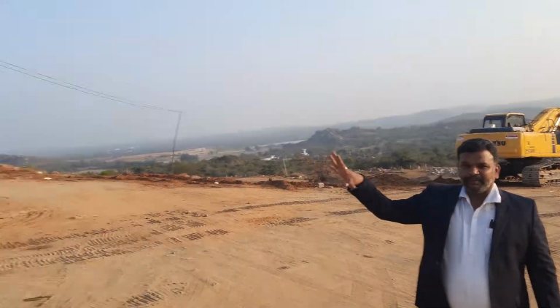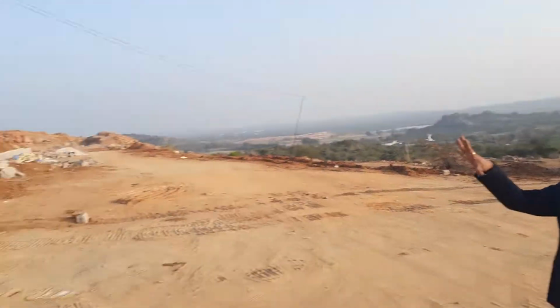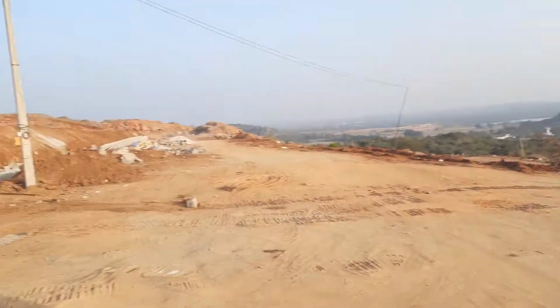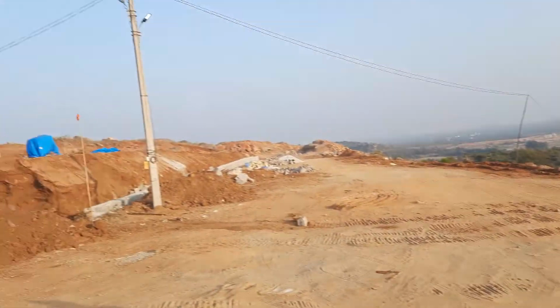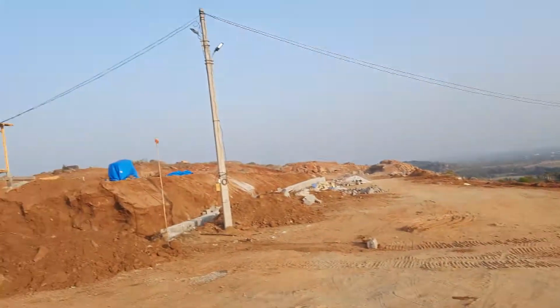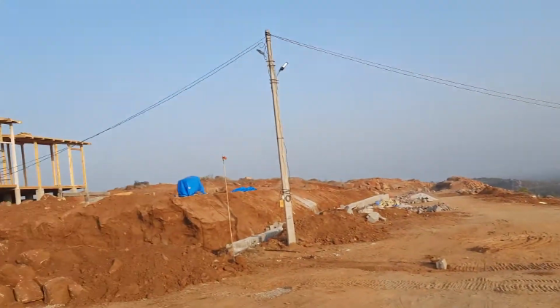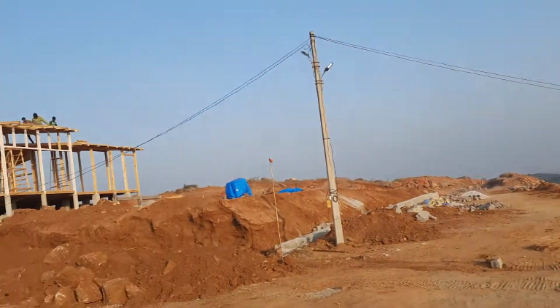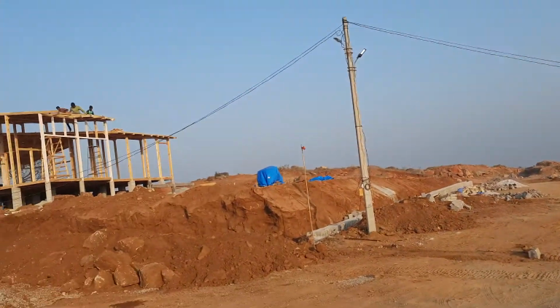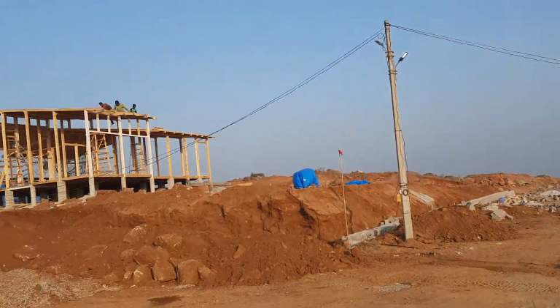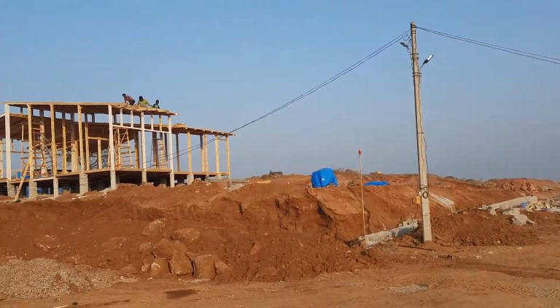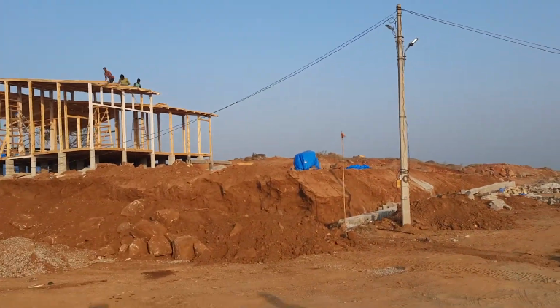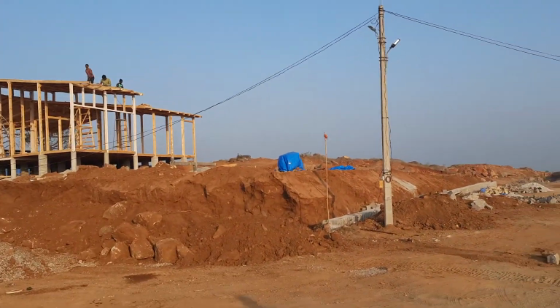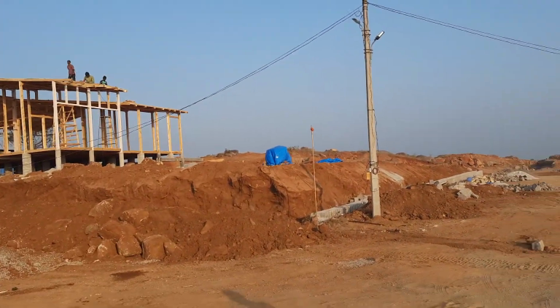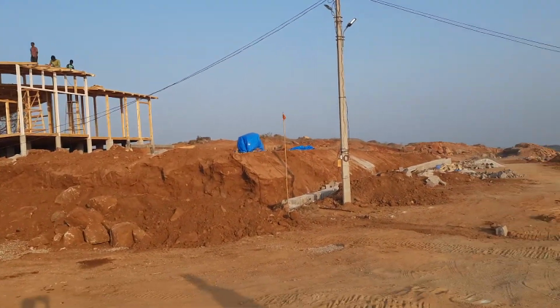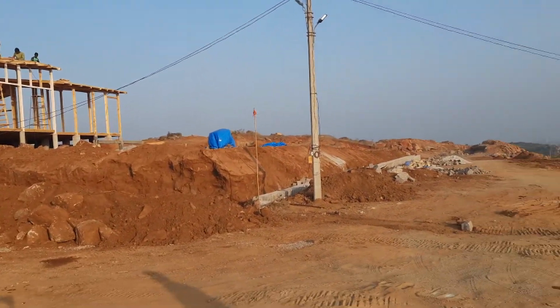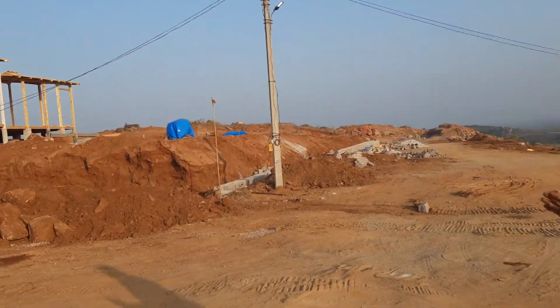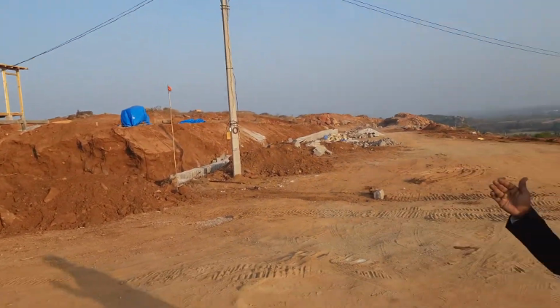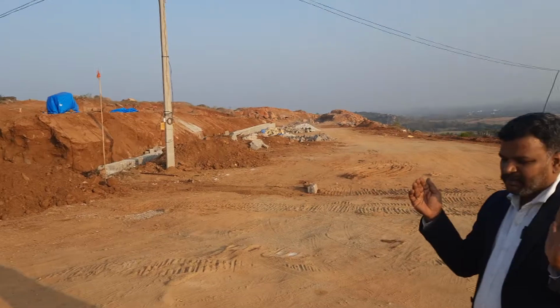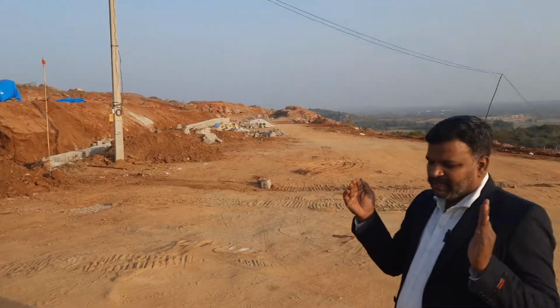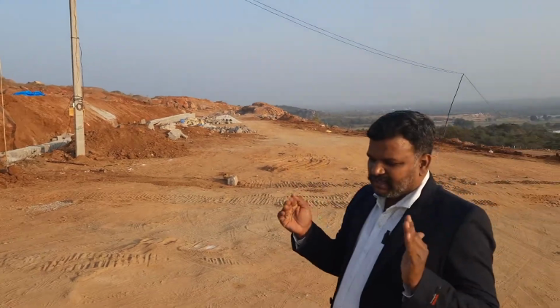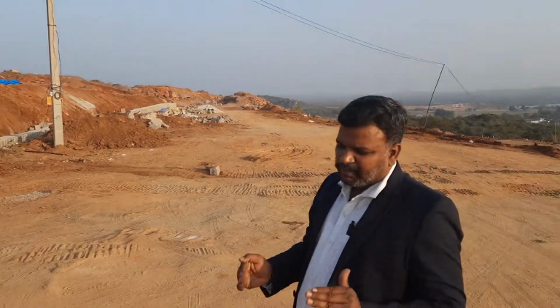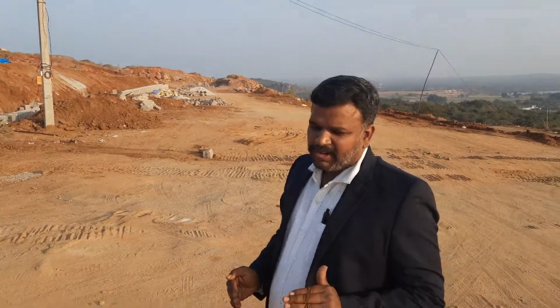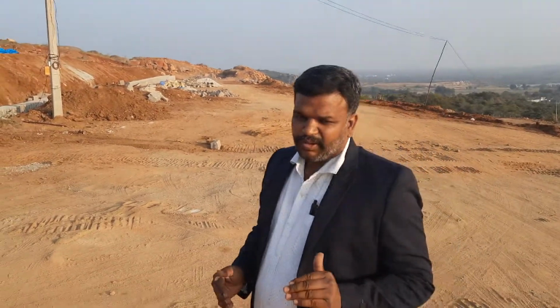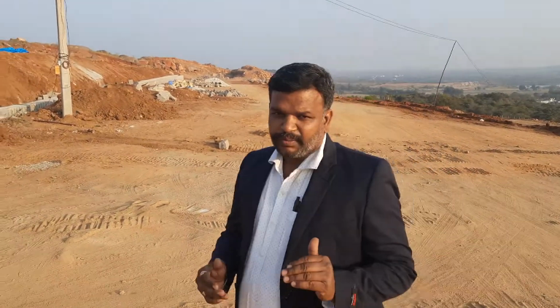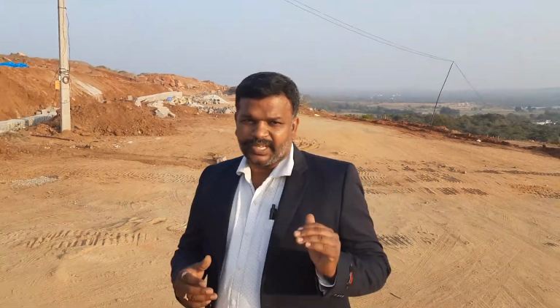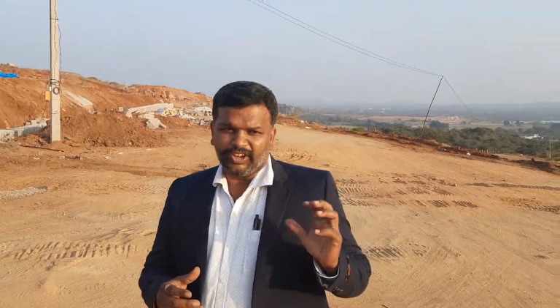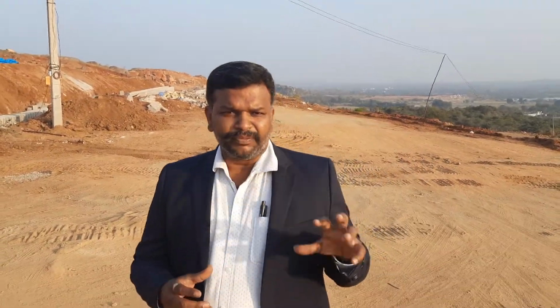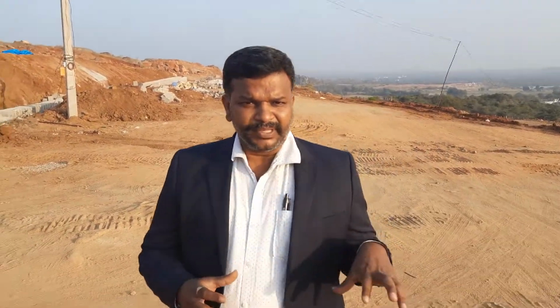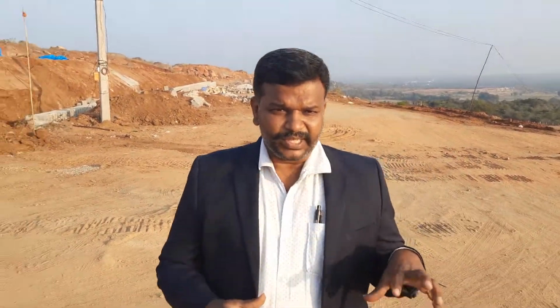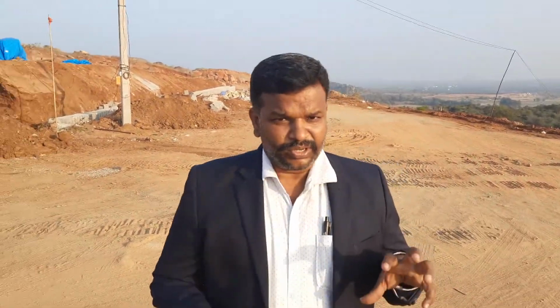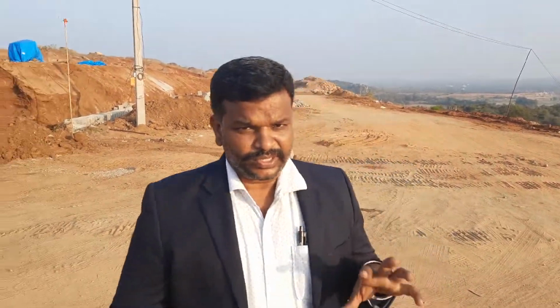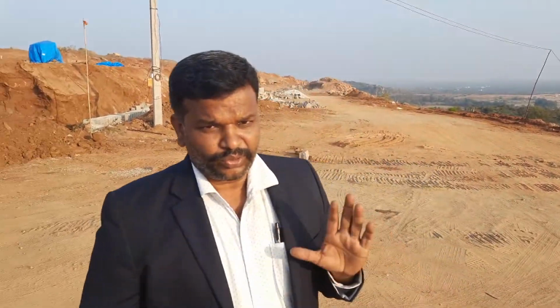My model house is a resort-like thing. Plots are almost layered and sold.